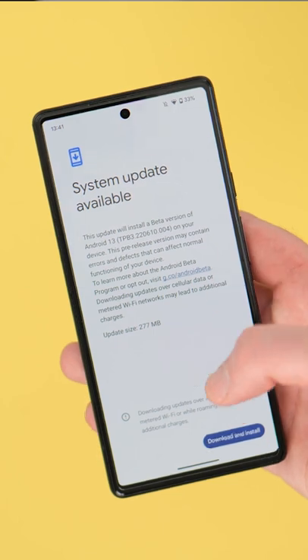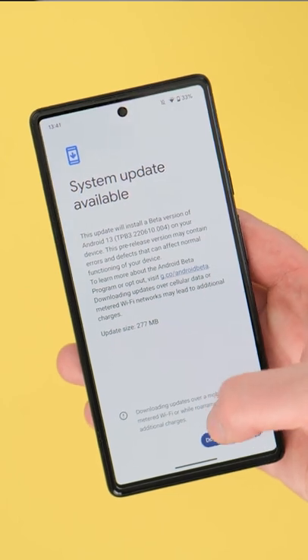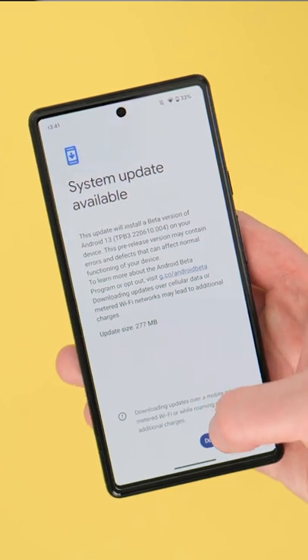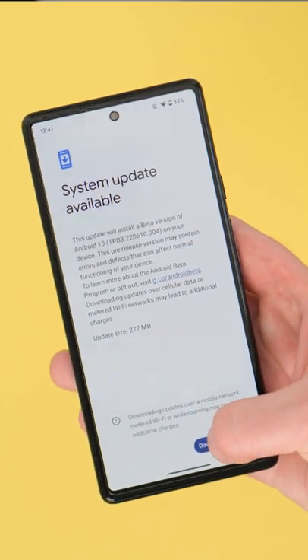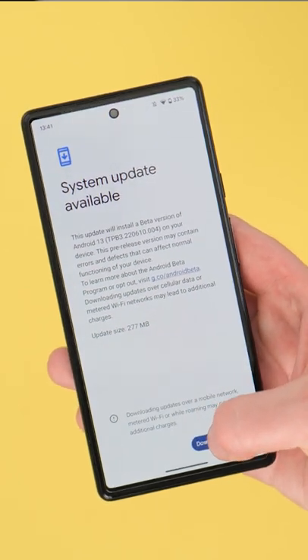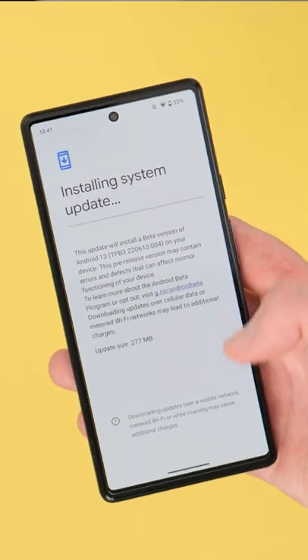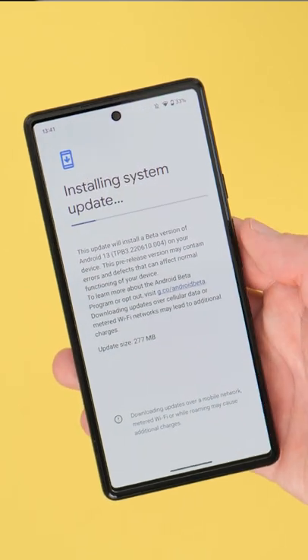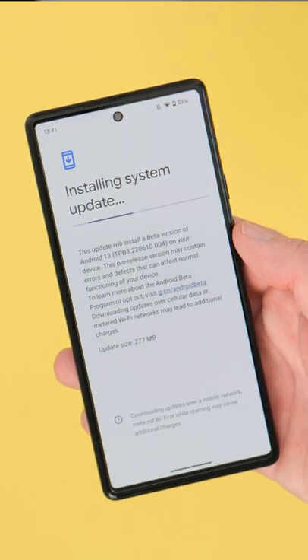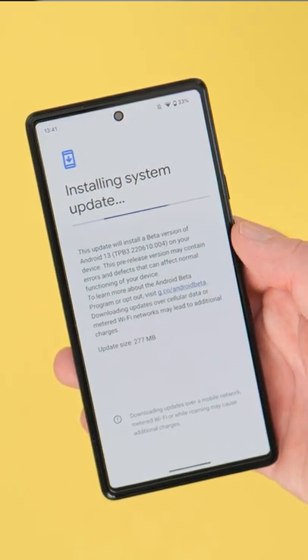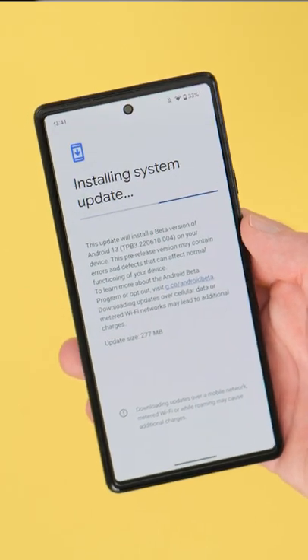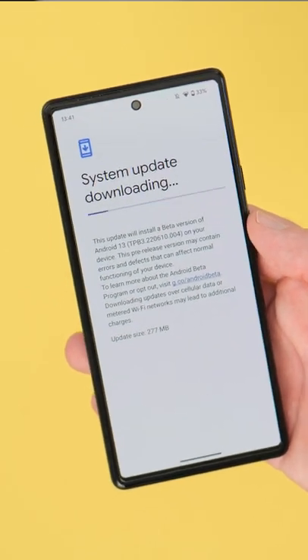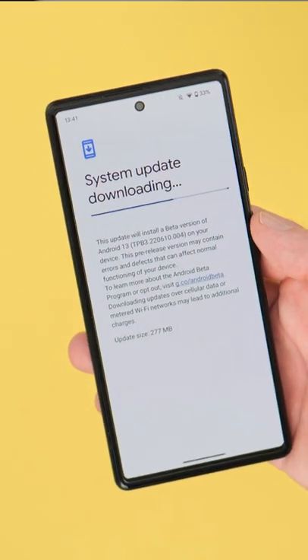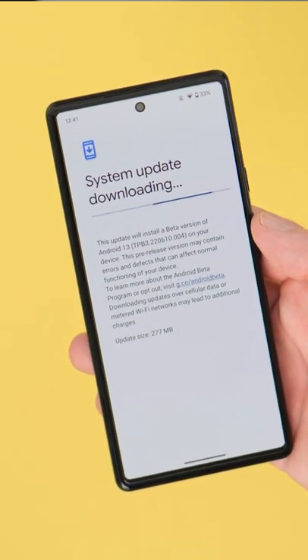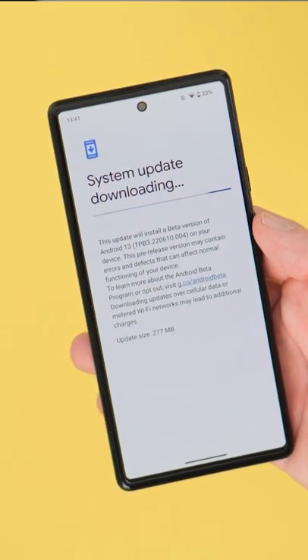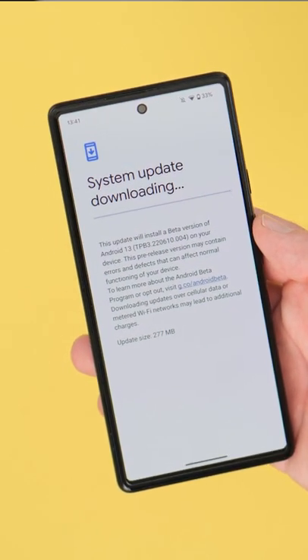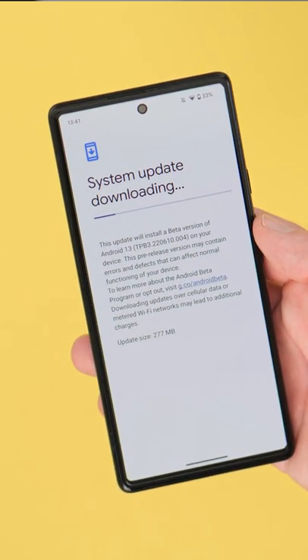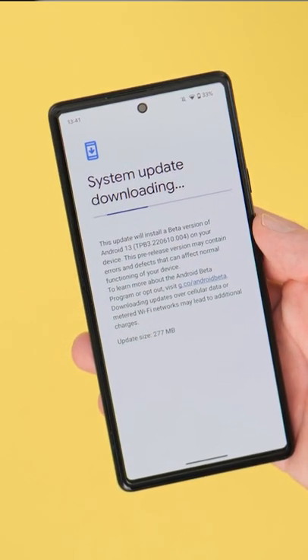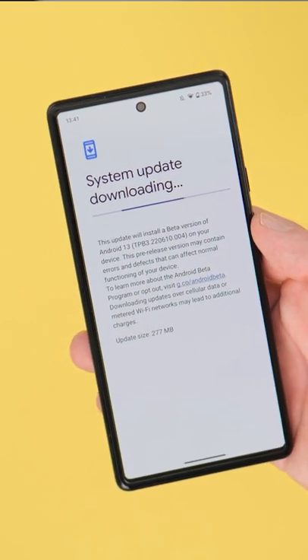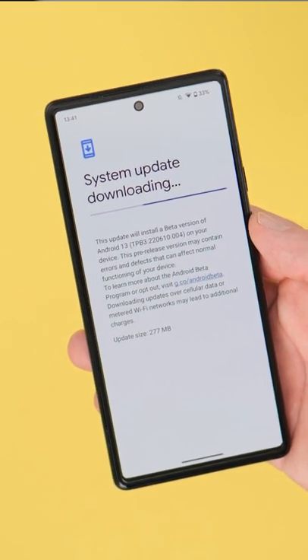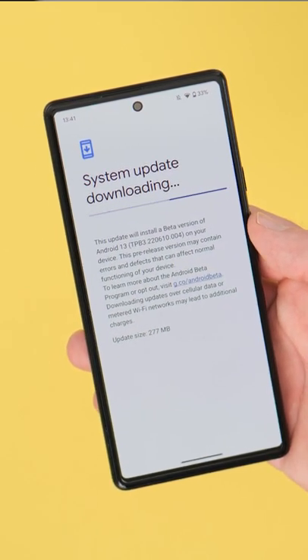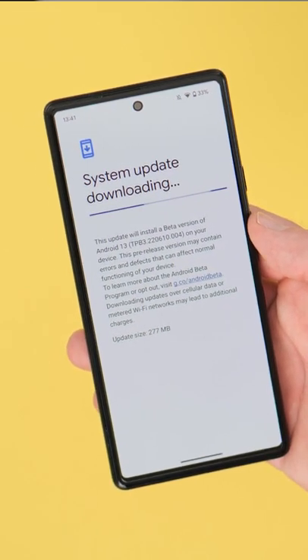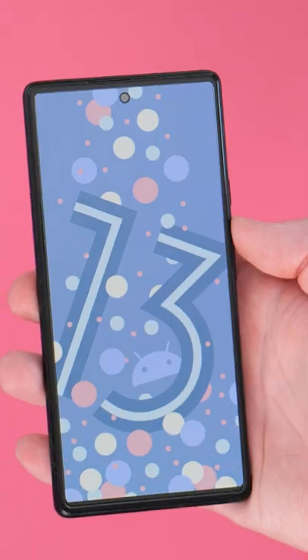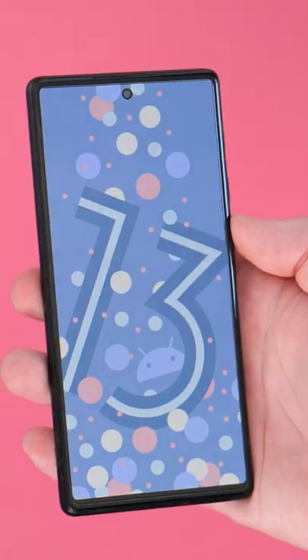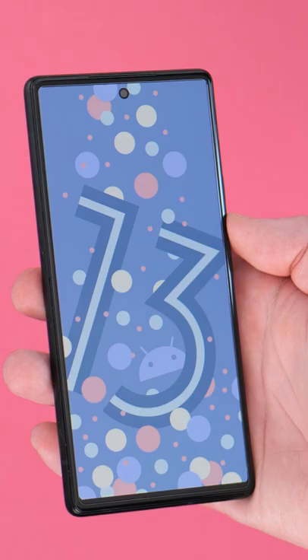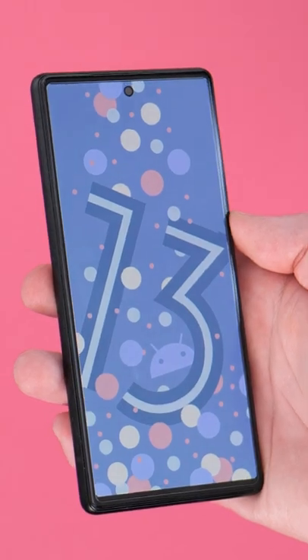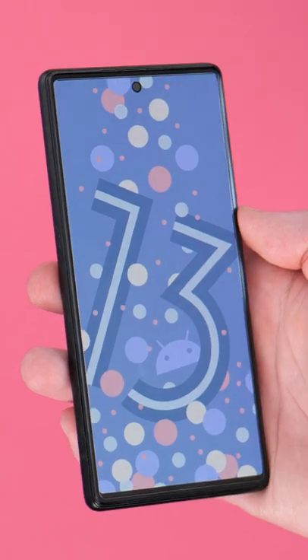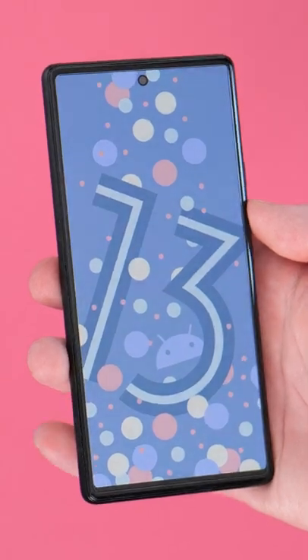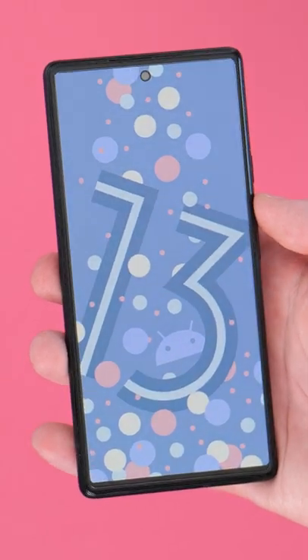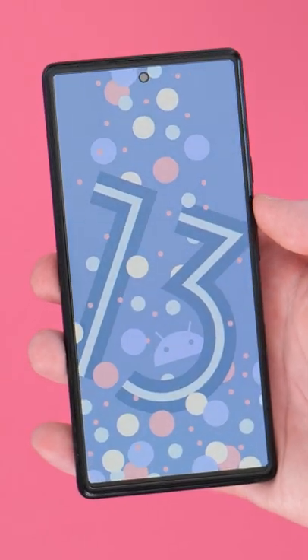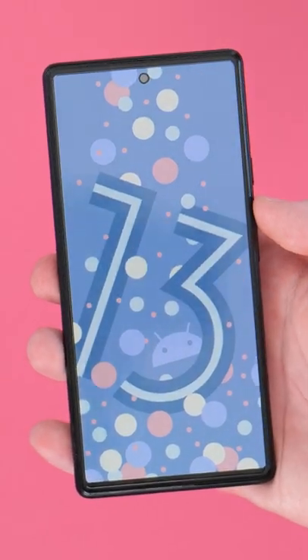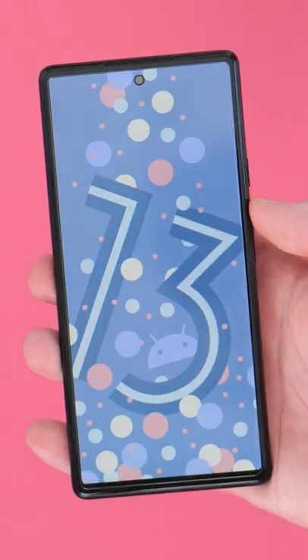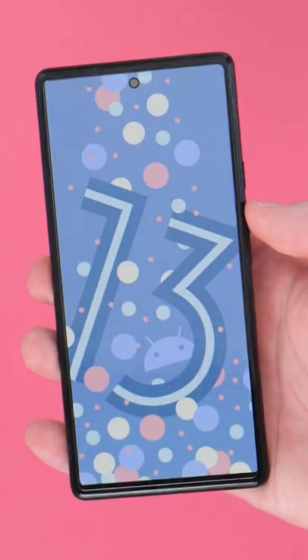Google has dropped Android 13 Beta 3.2, which is a bug fixing patch. However, there are a few little things that you might want to check out.